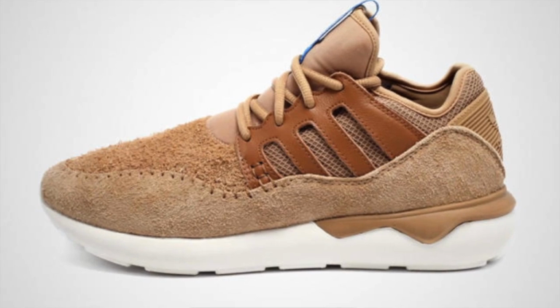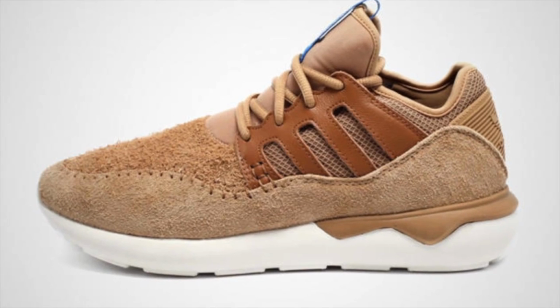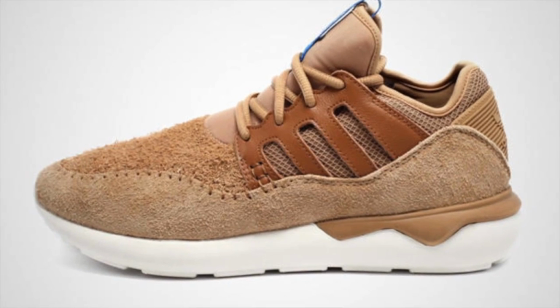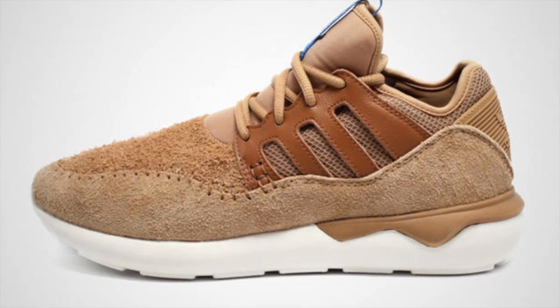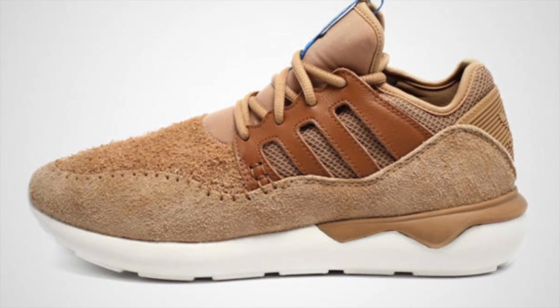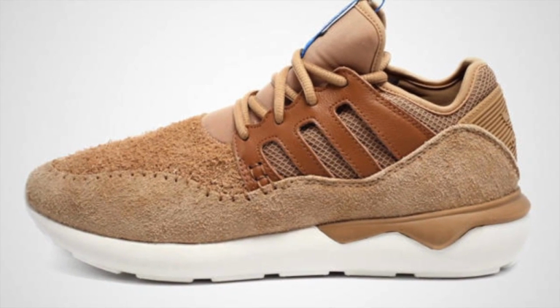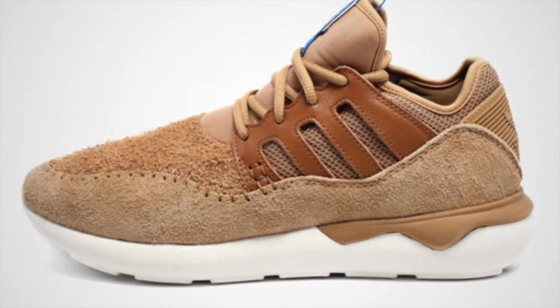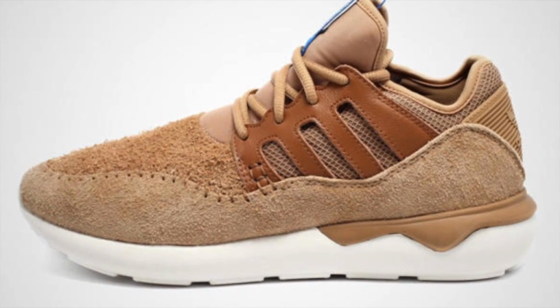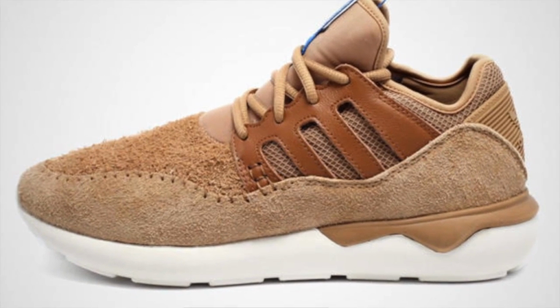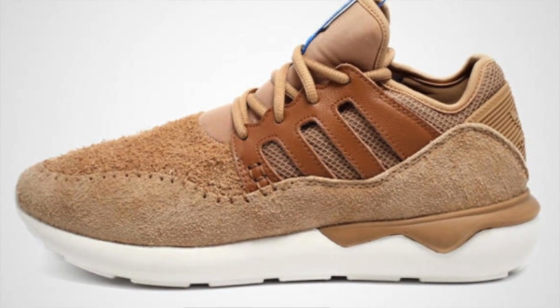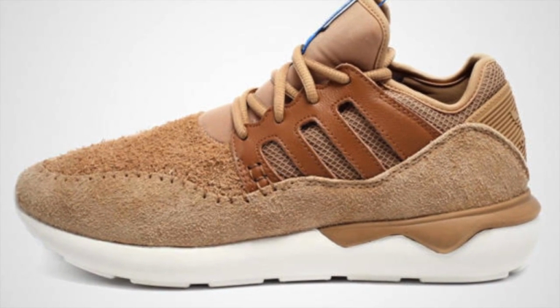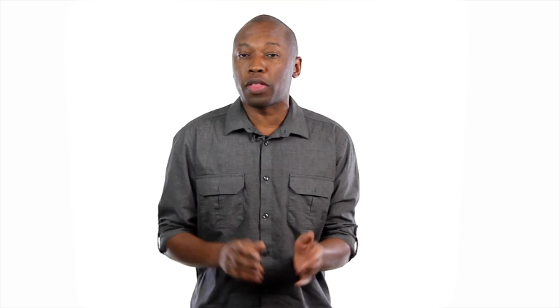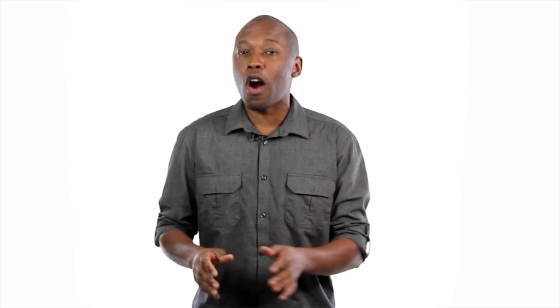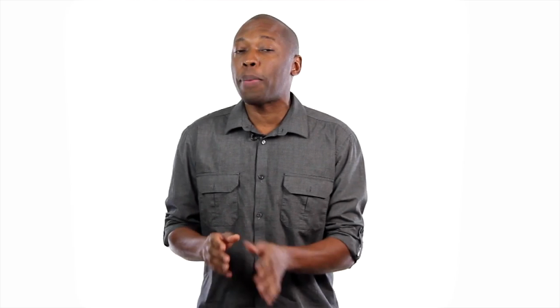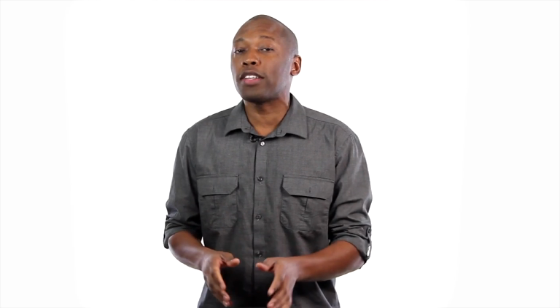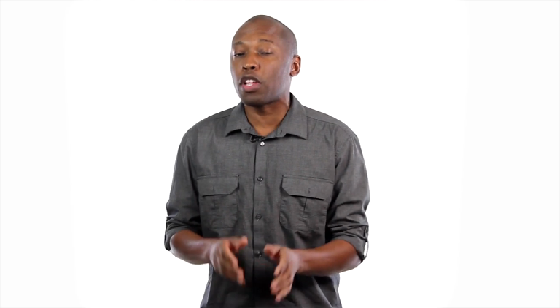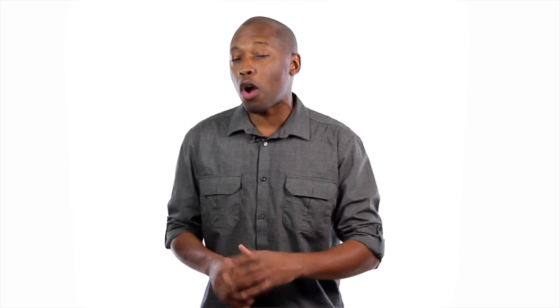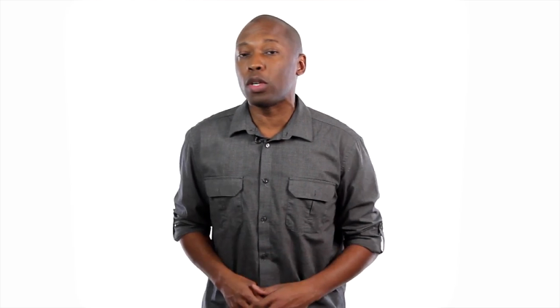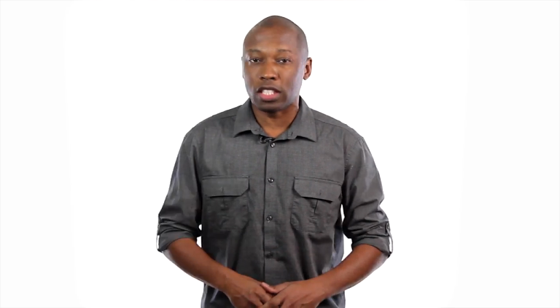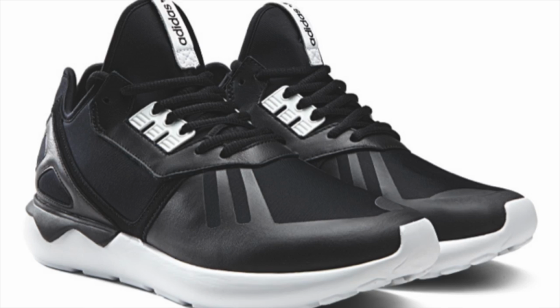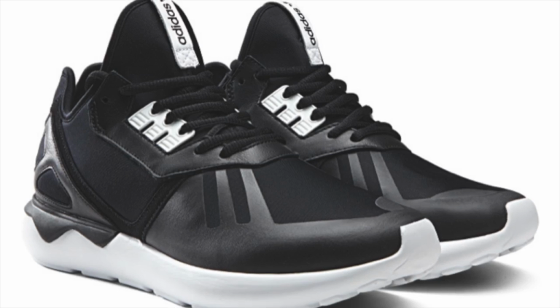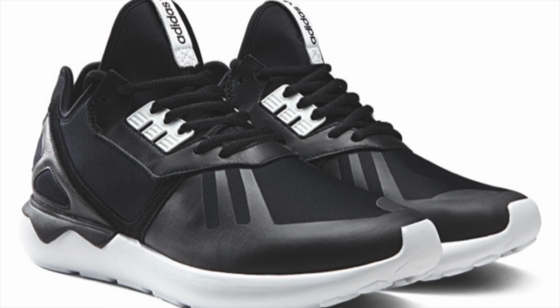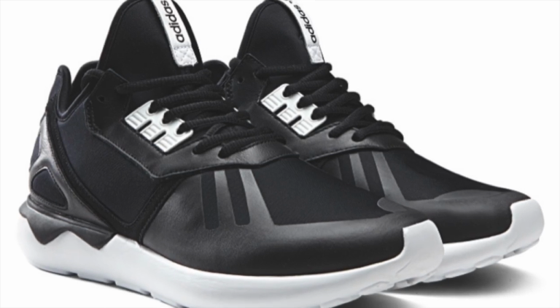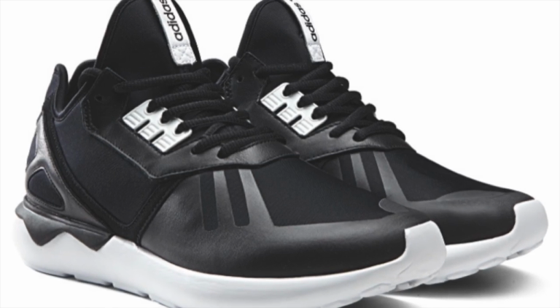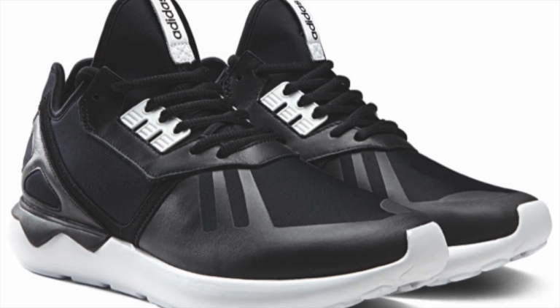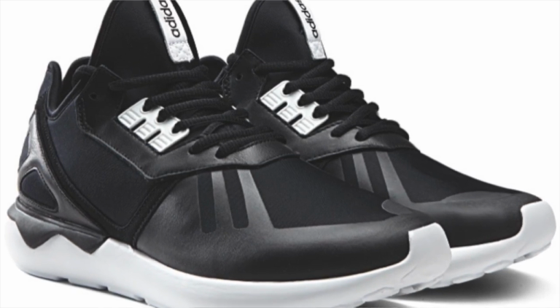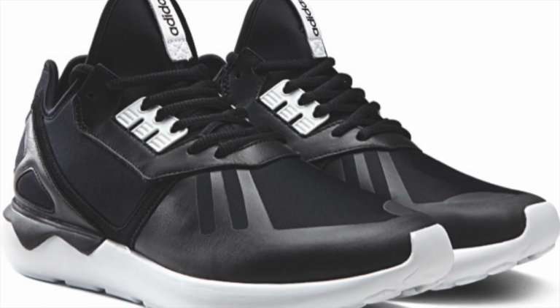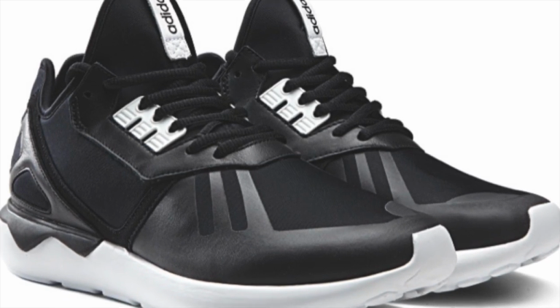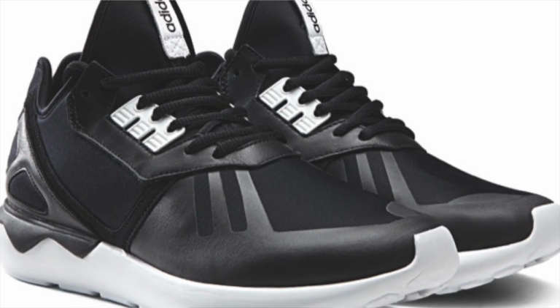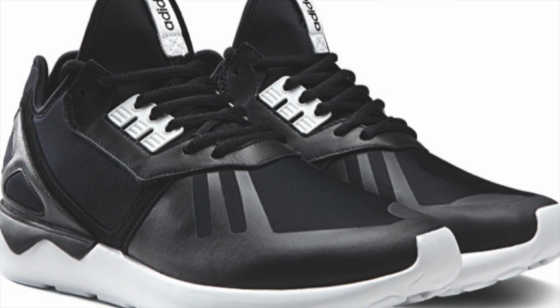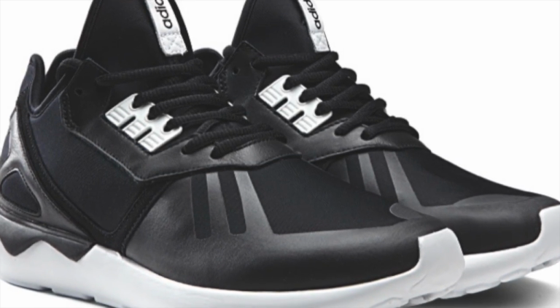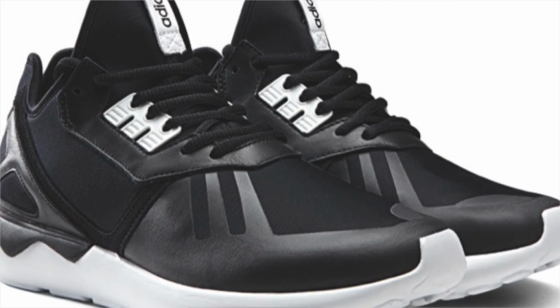Again, there is no release date for this version of the shoe, but there are pairs of the normal Adidas Tubular available right now at several different retailers.